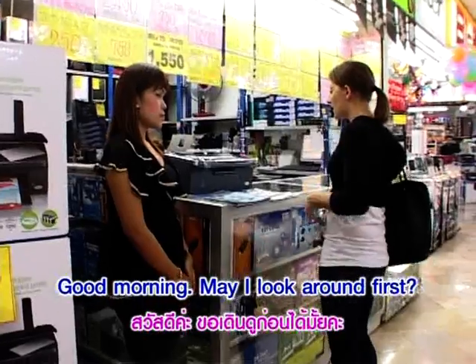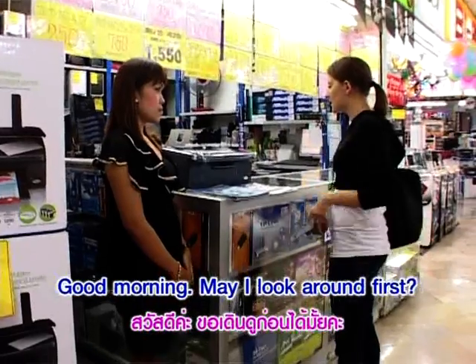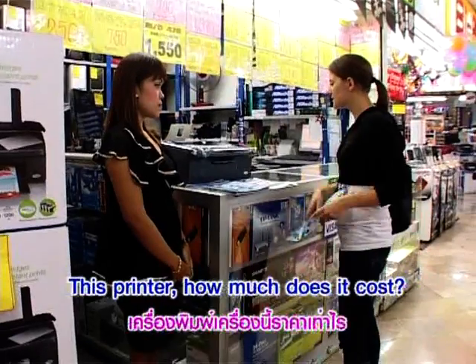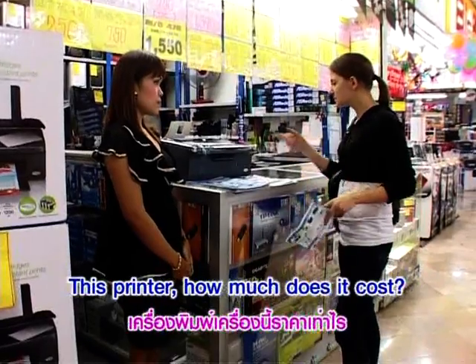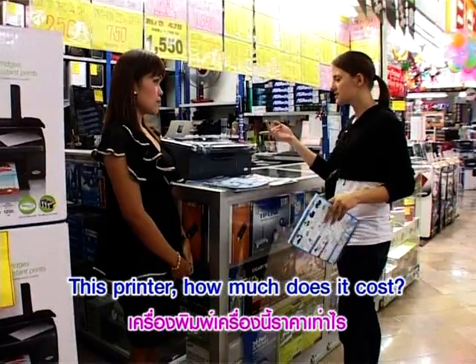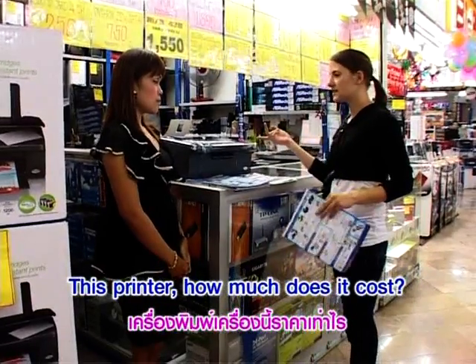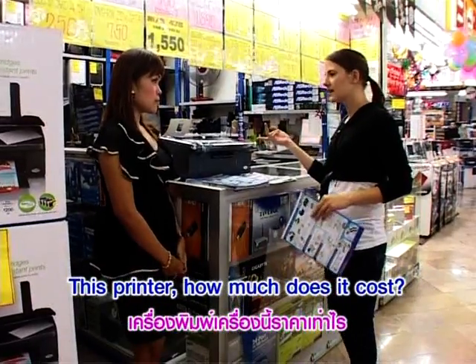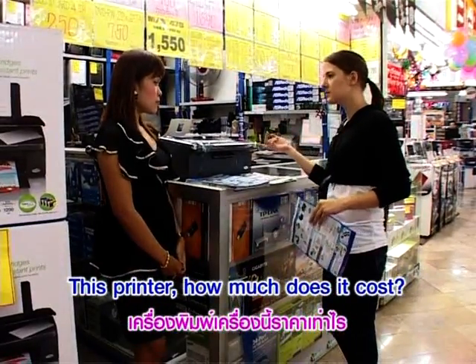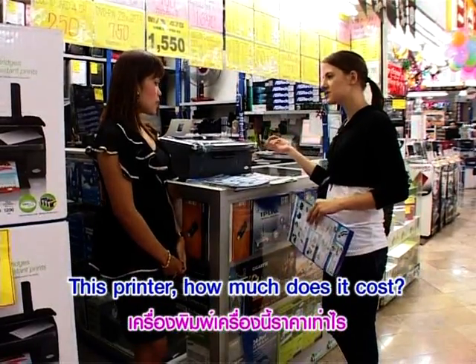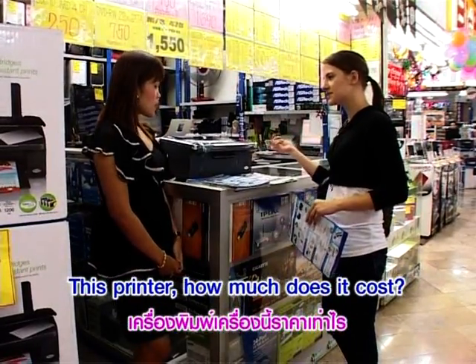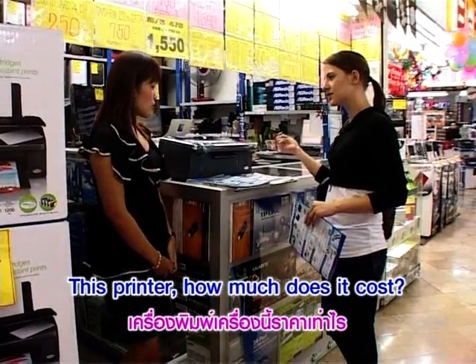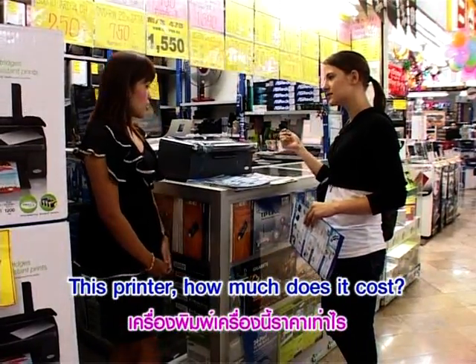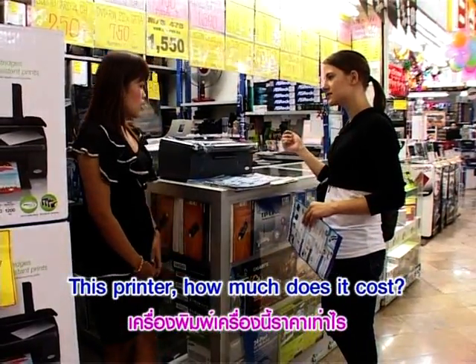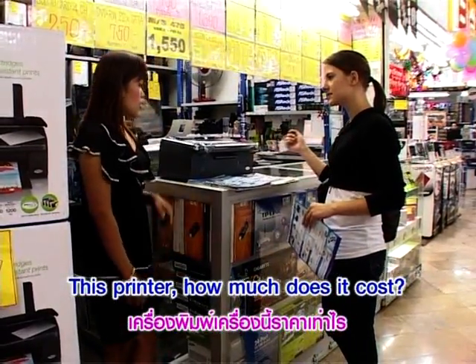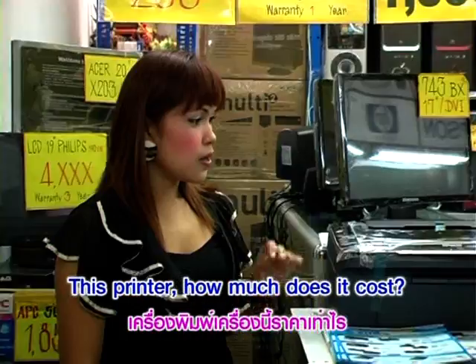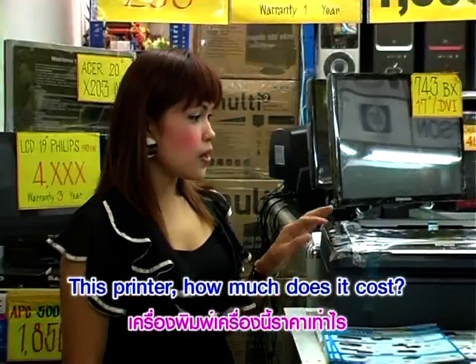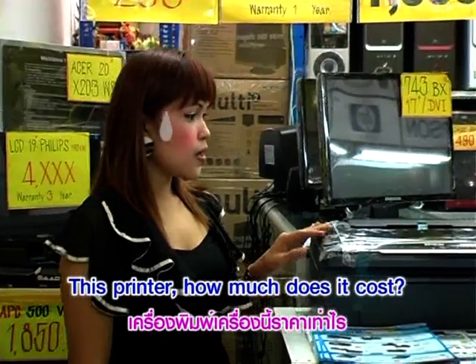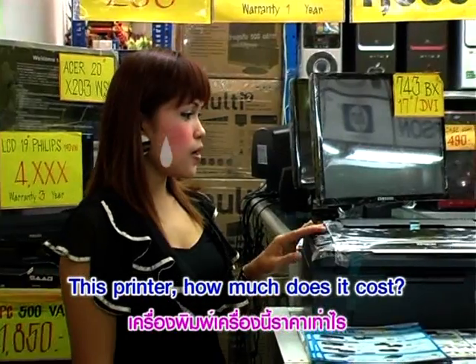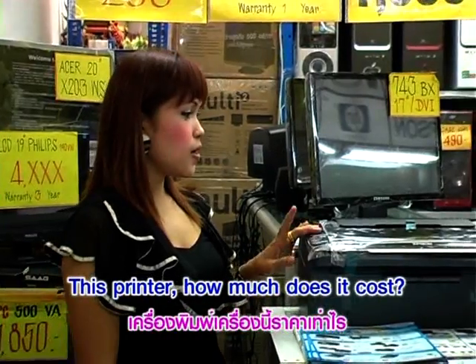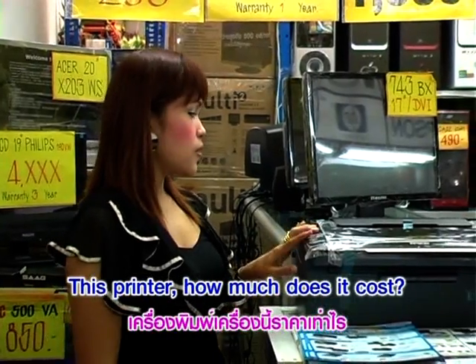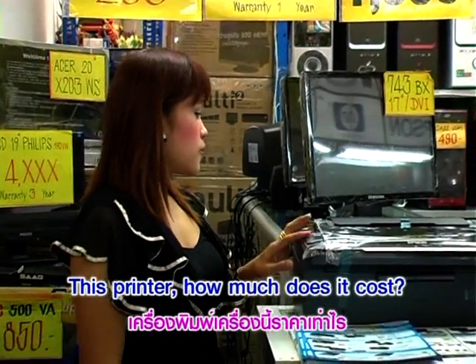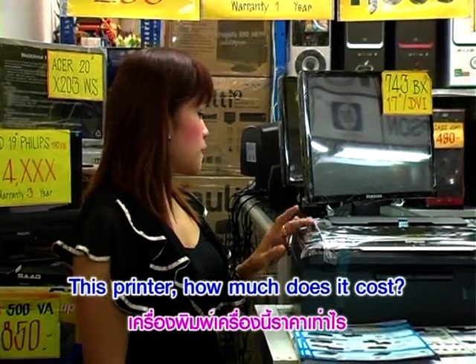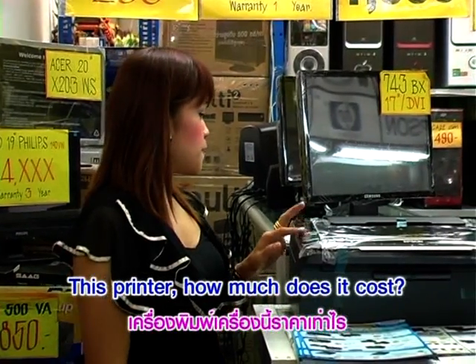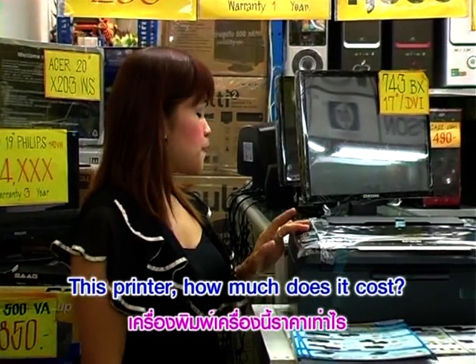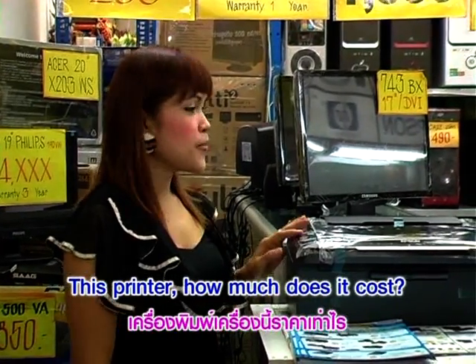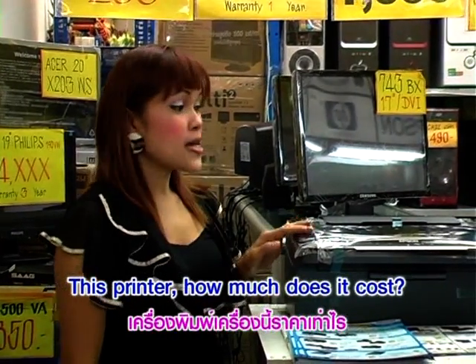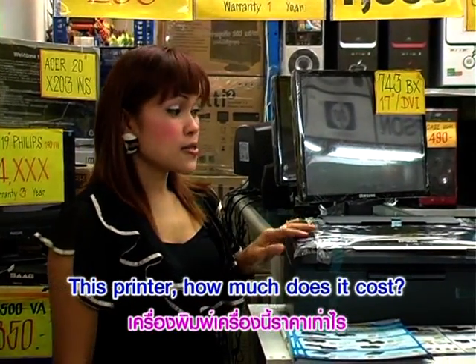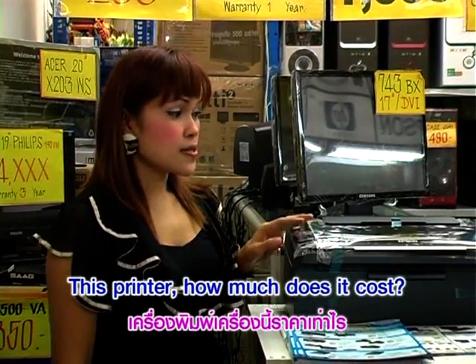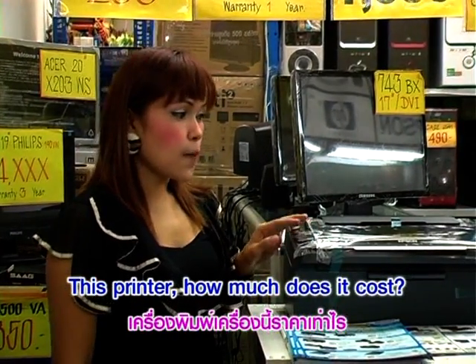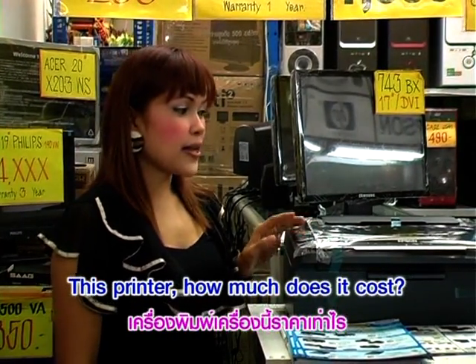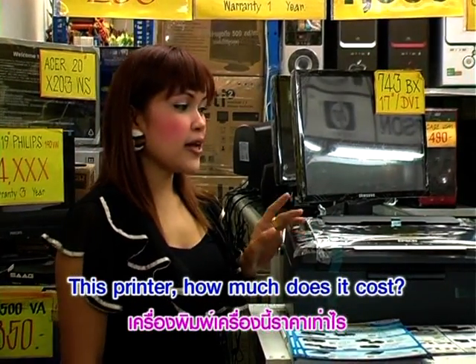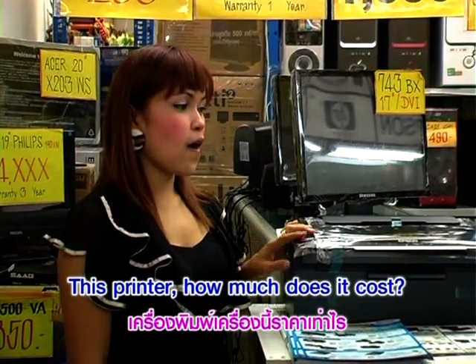This printer, how much does it cost? 2,500.